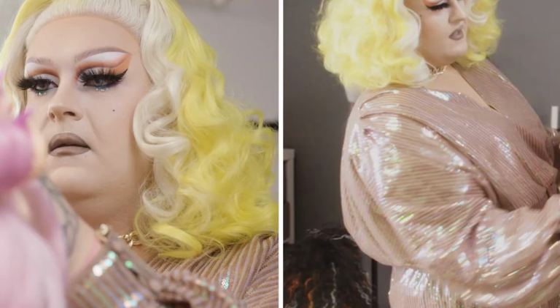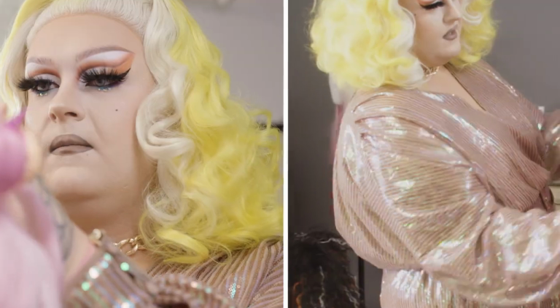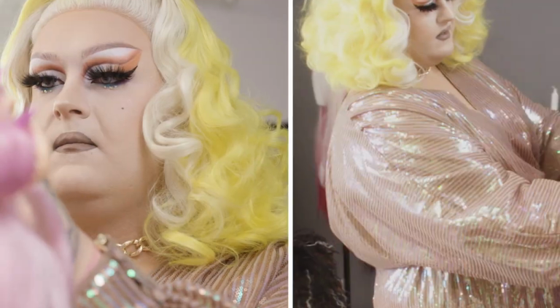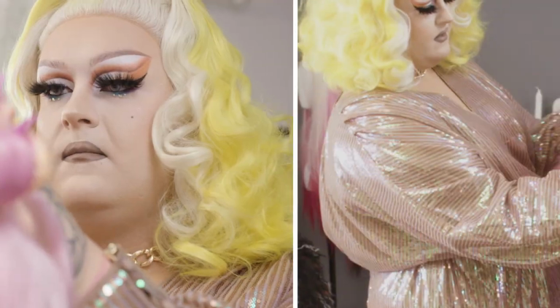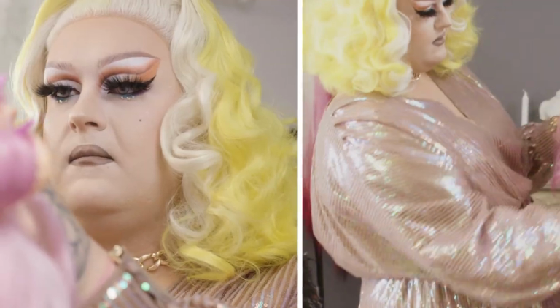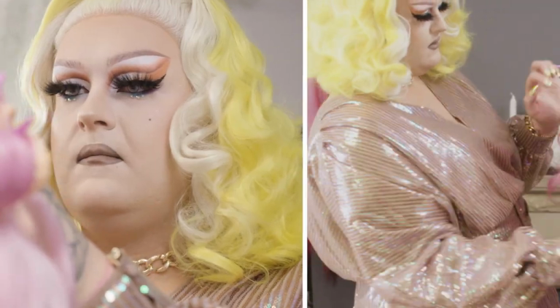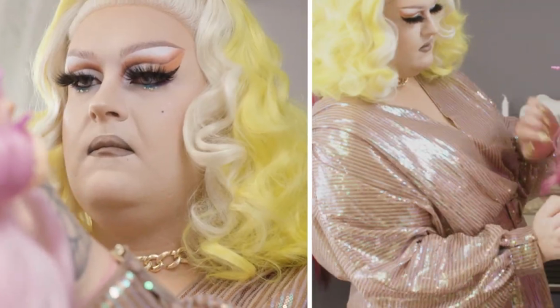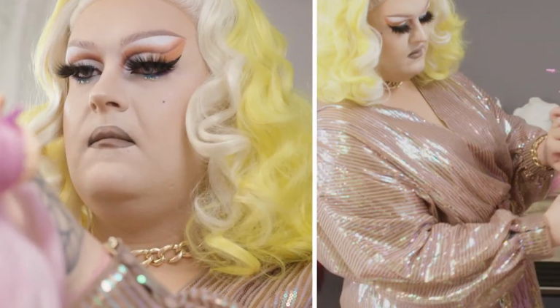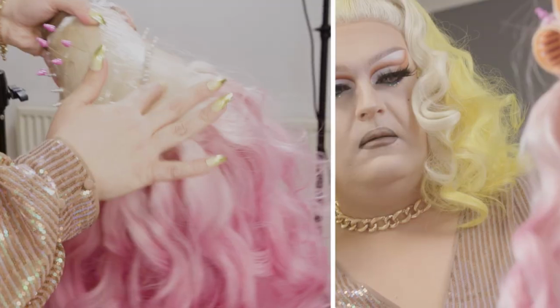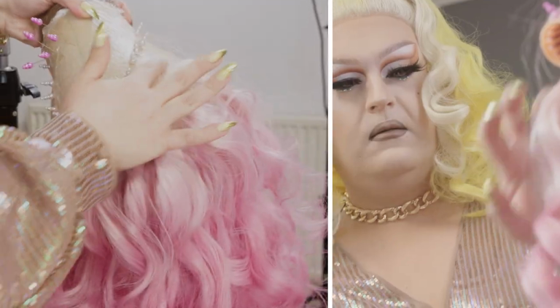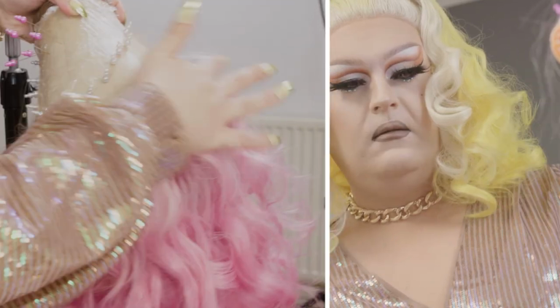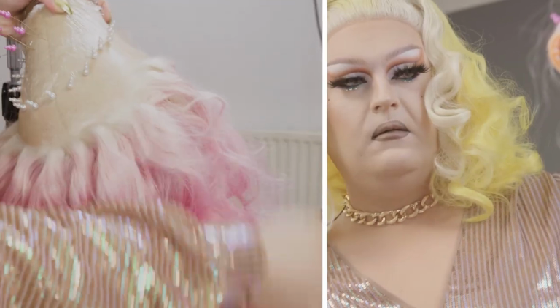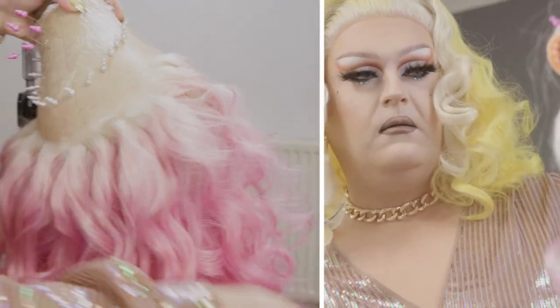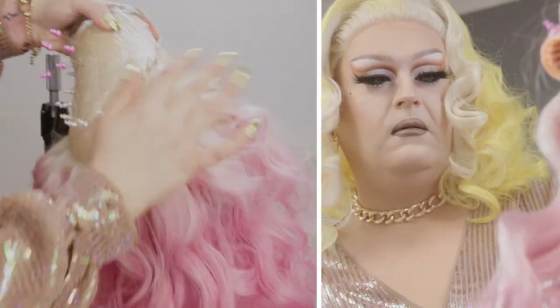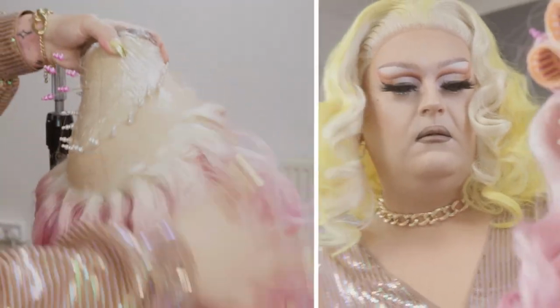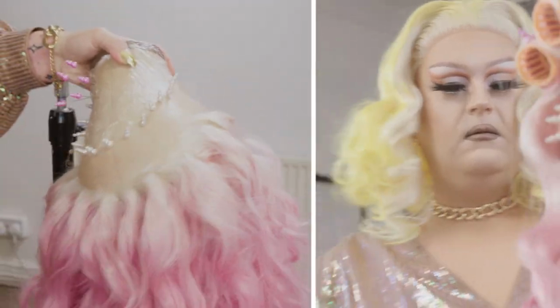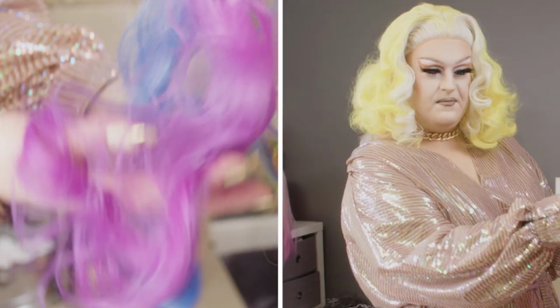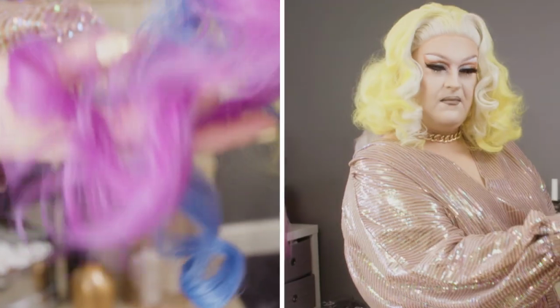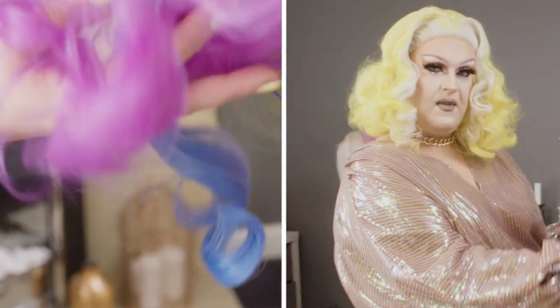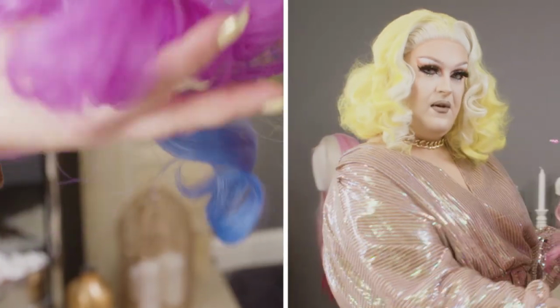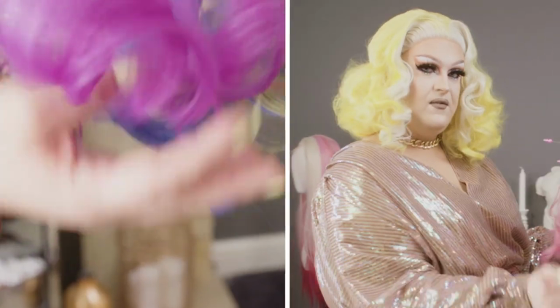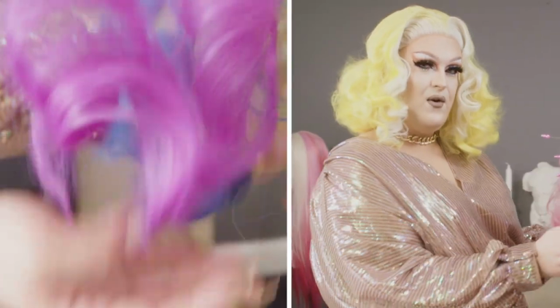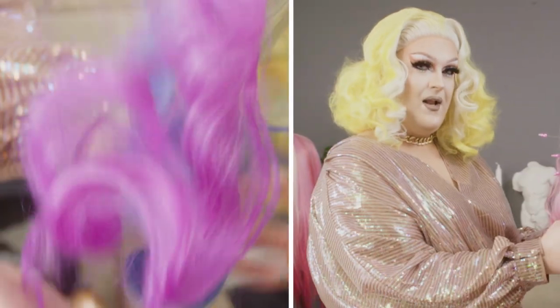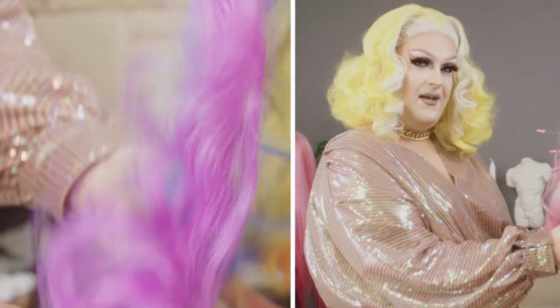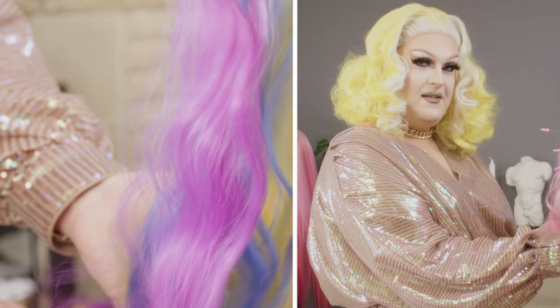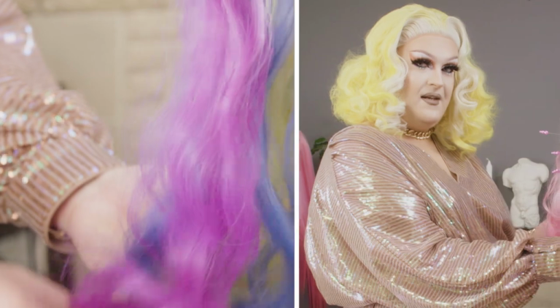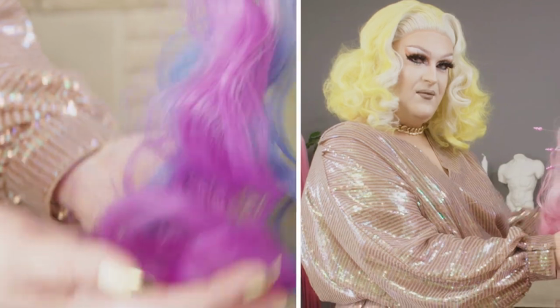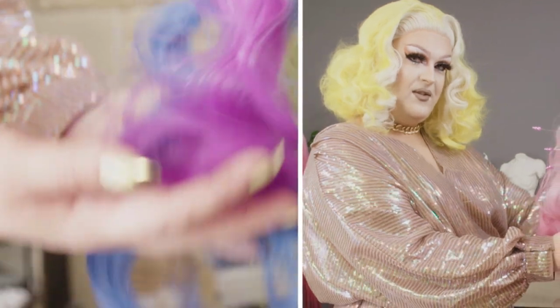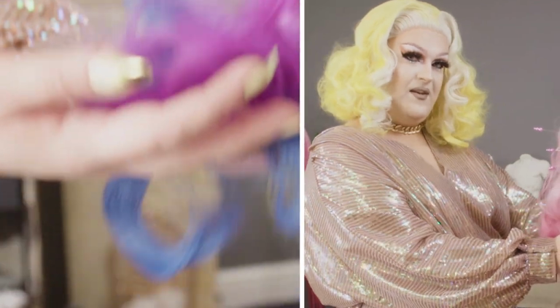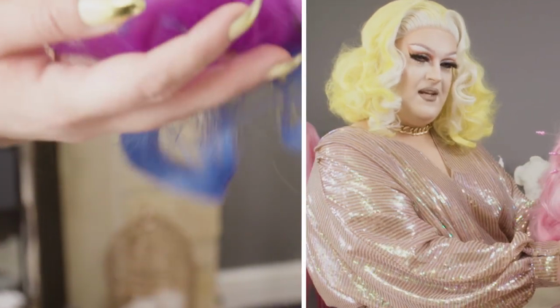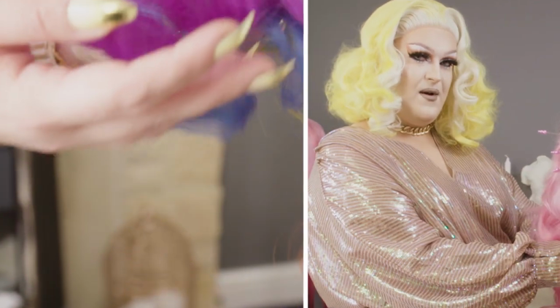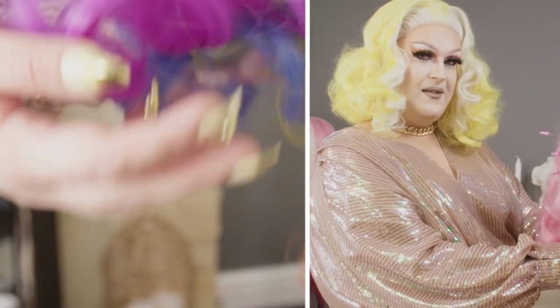Look at it — looks amazing. Our rainbow beauty is ready. Now we have to call Alexis and ask what she's thinking about it.